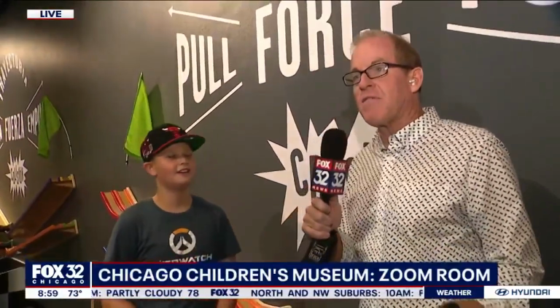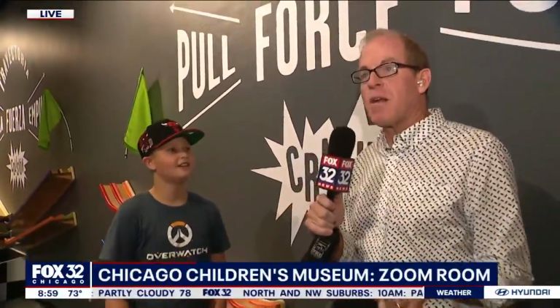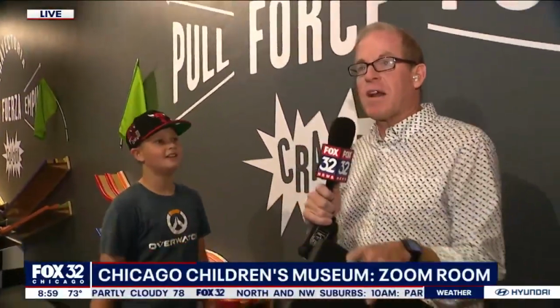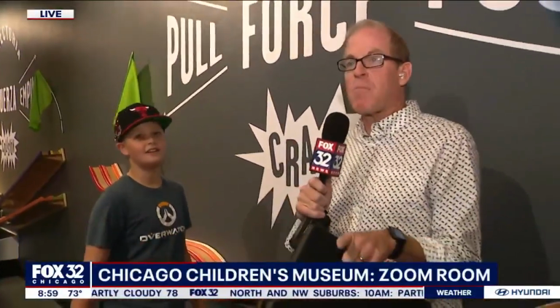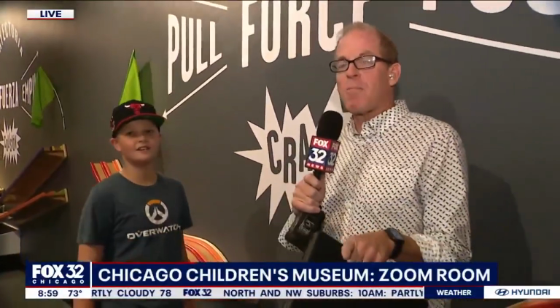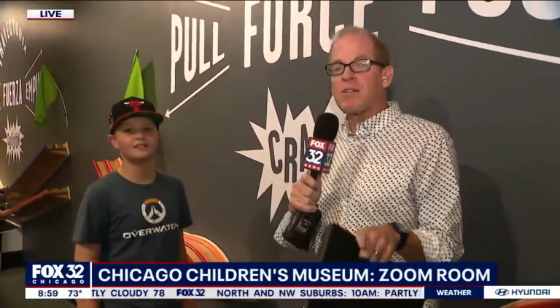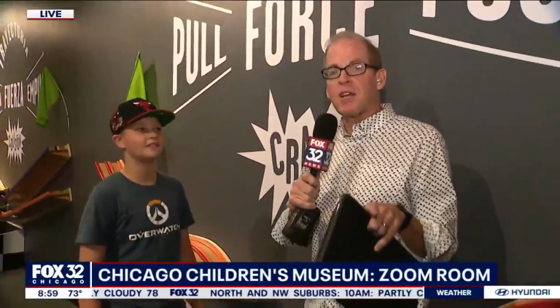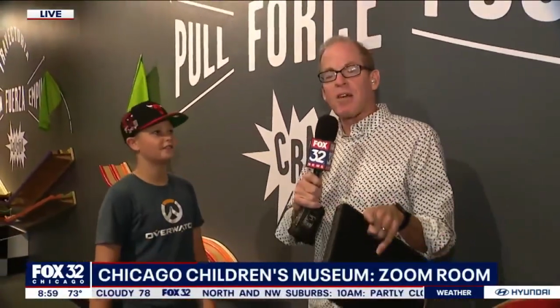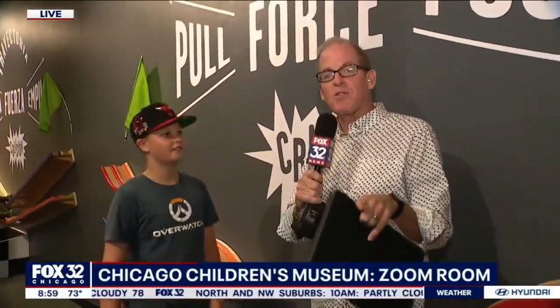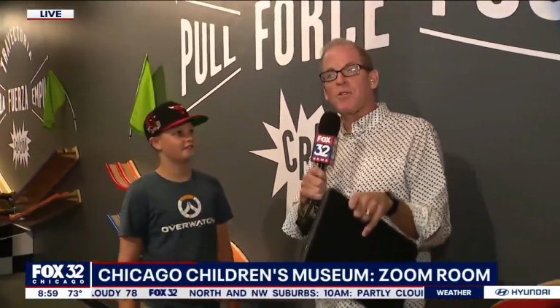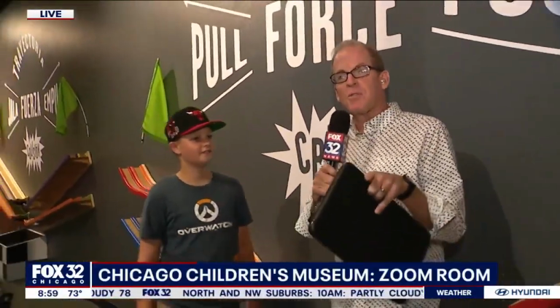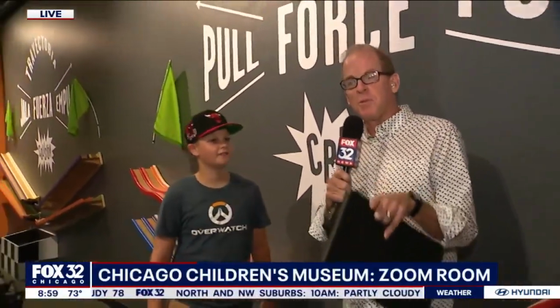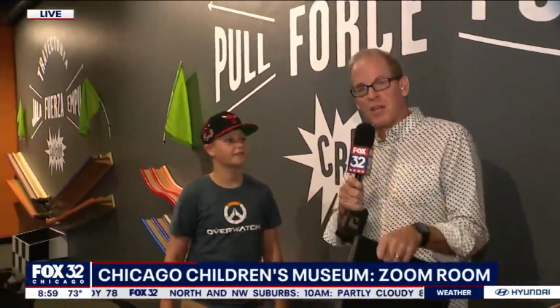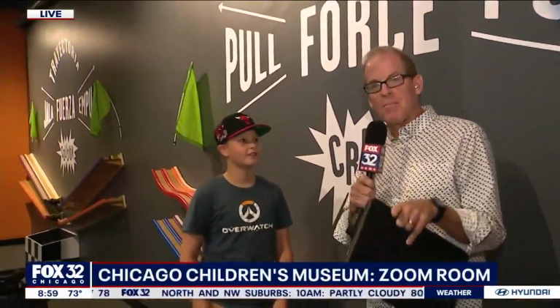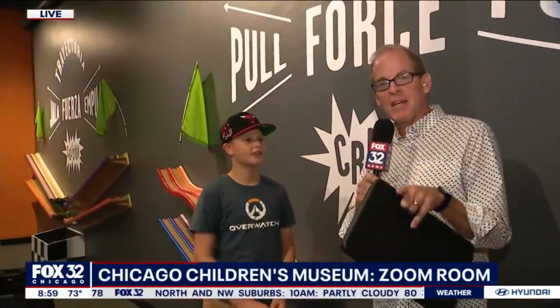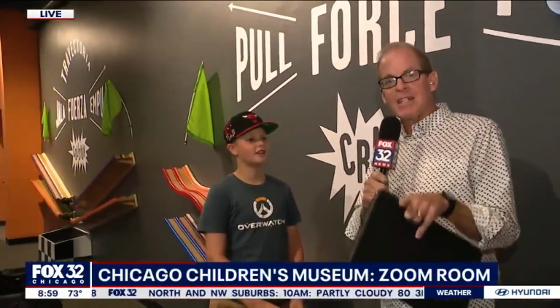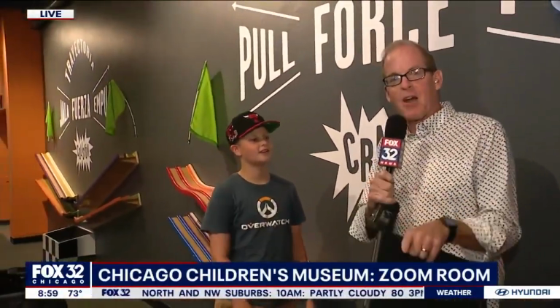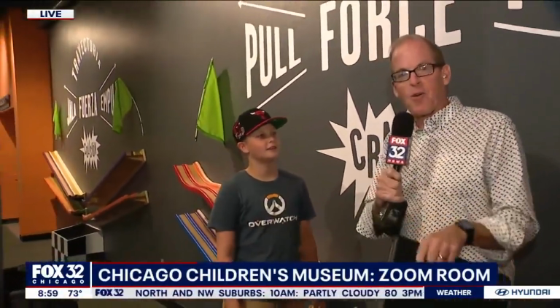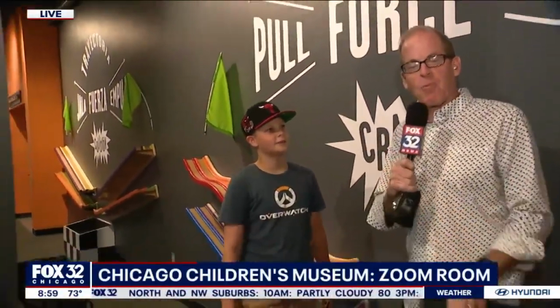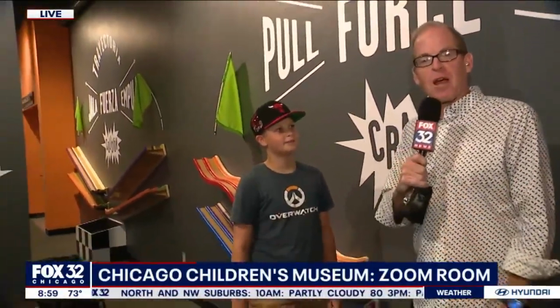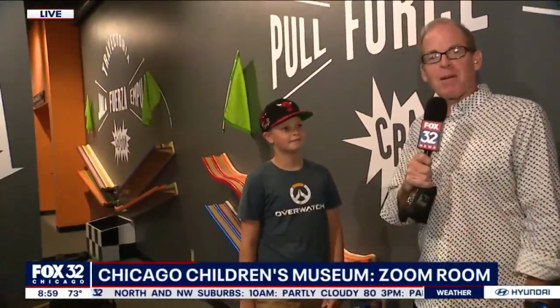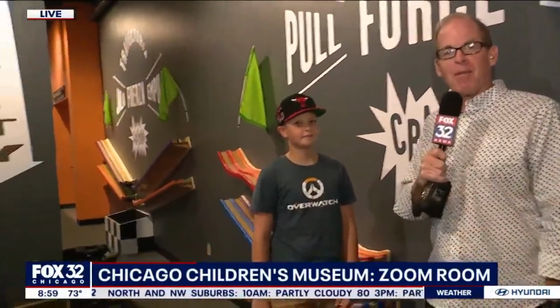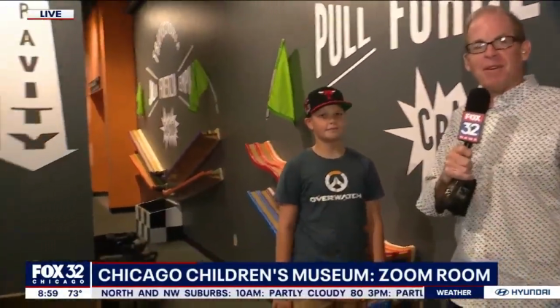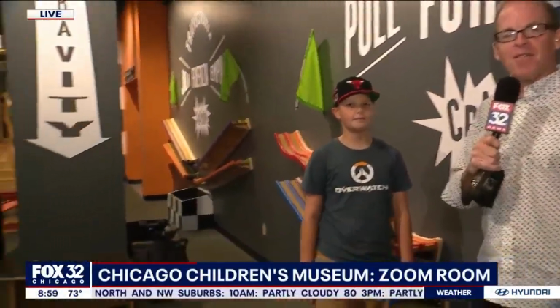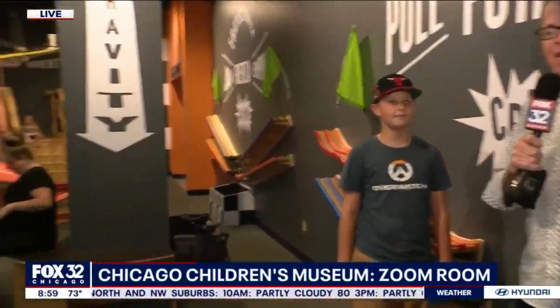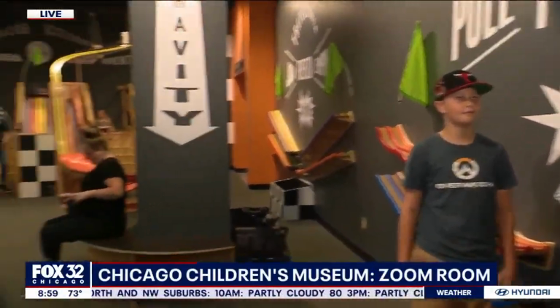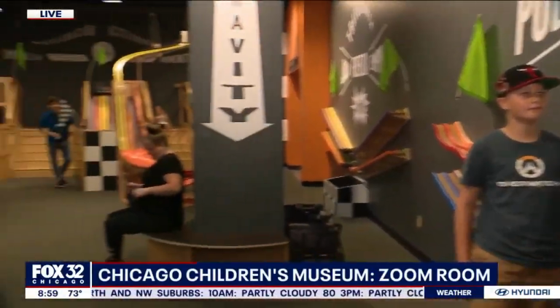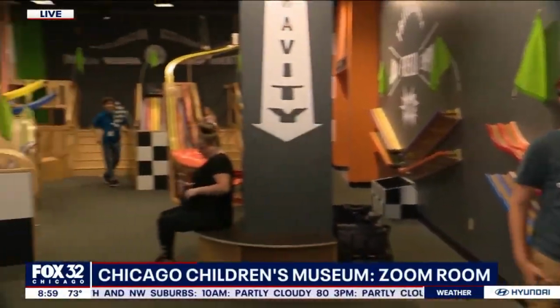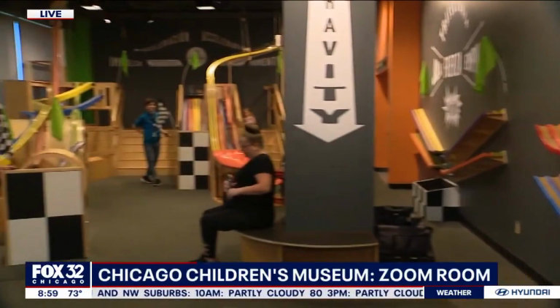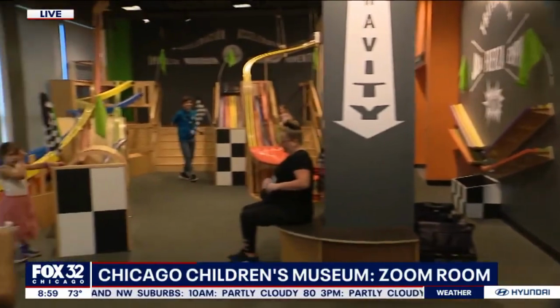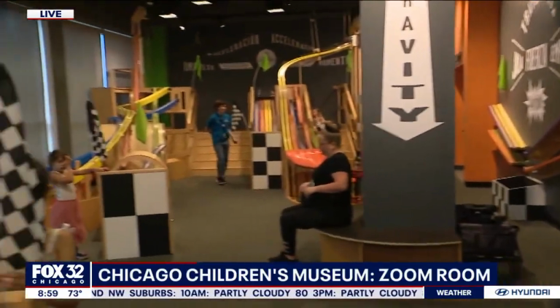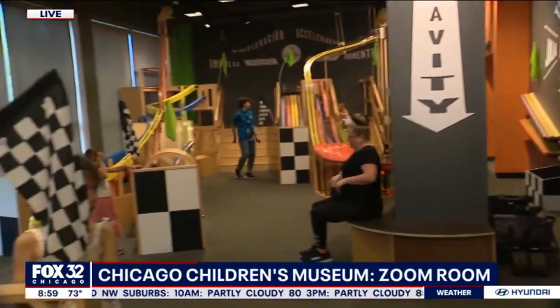If you want to find out more about it, visit ChicagoChildrensMuseum.org. More coming up from Navy Pier on Good Day Chicago.